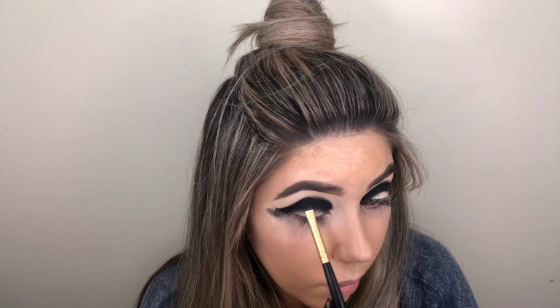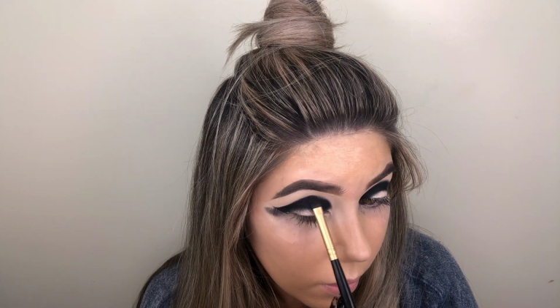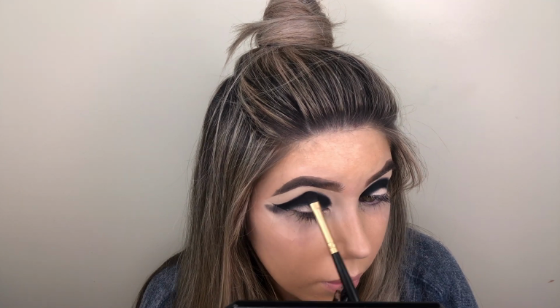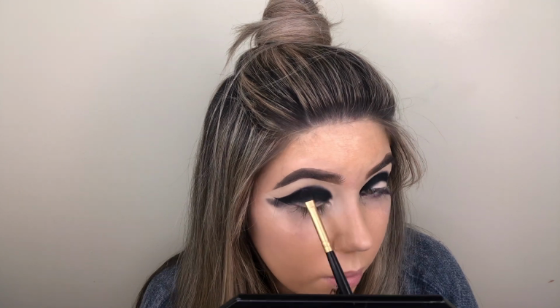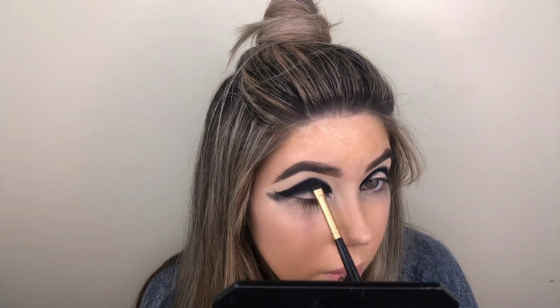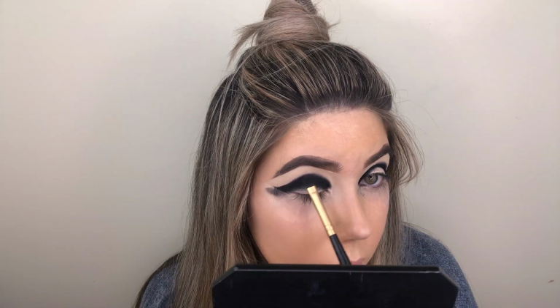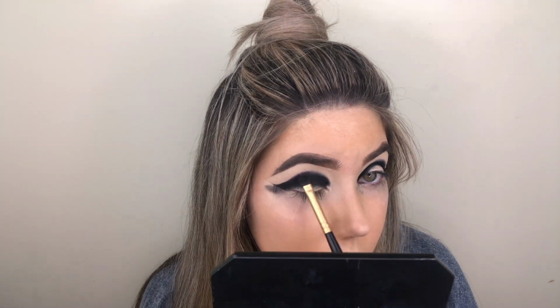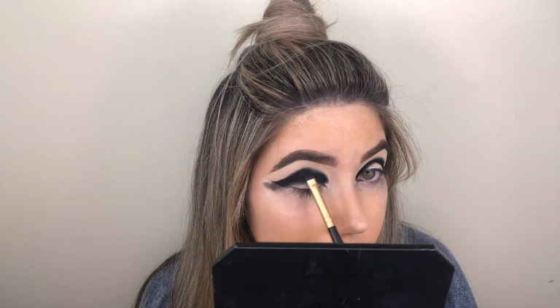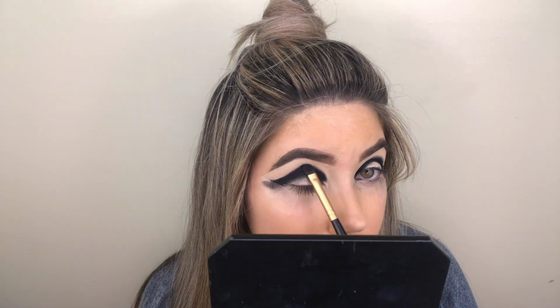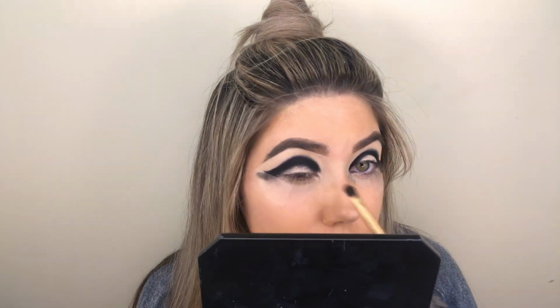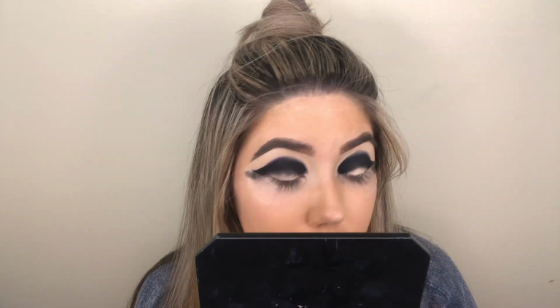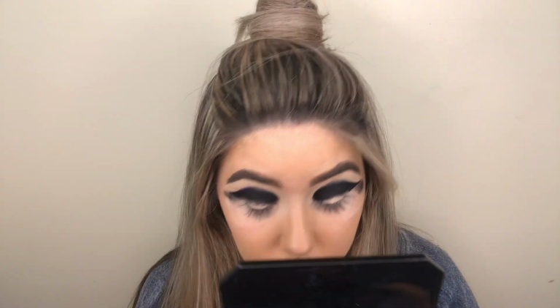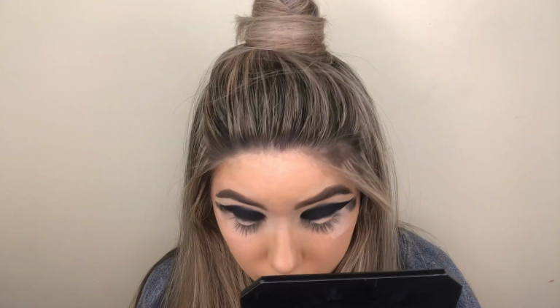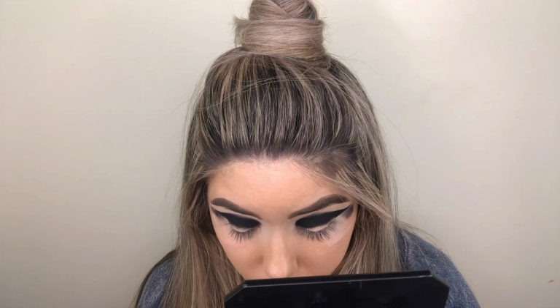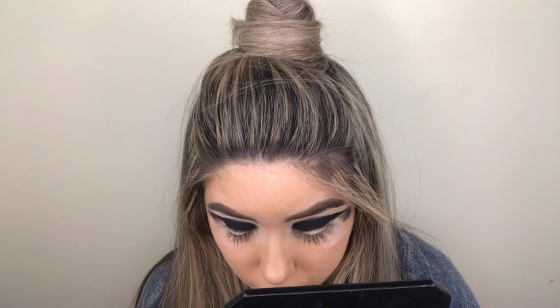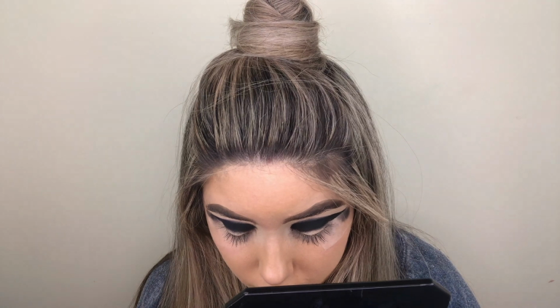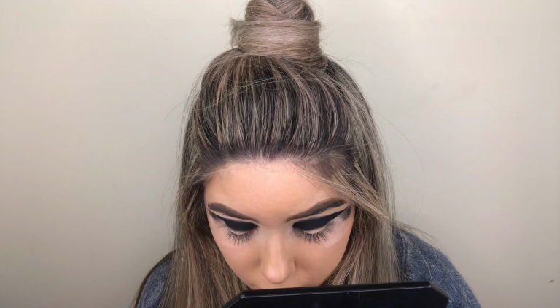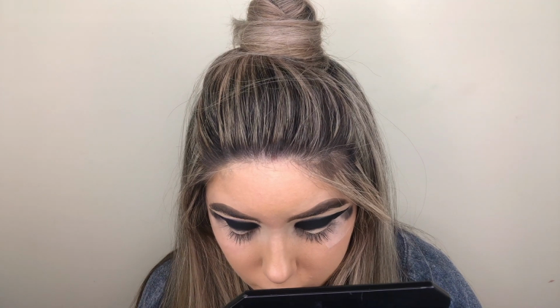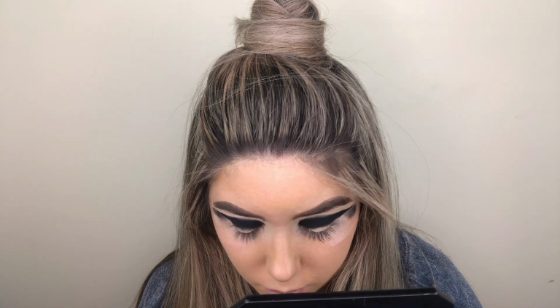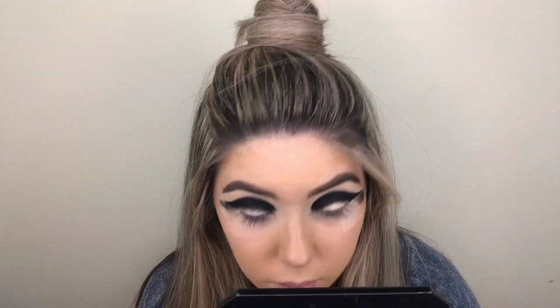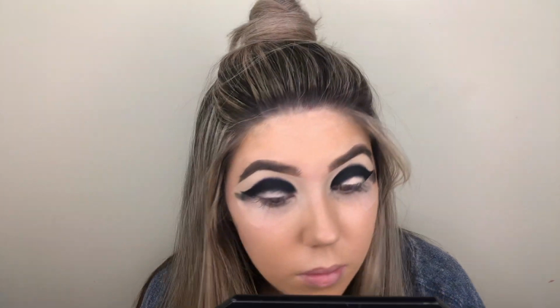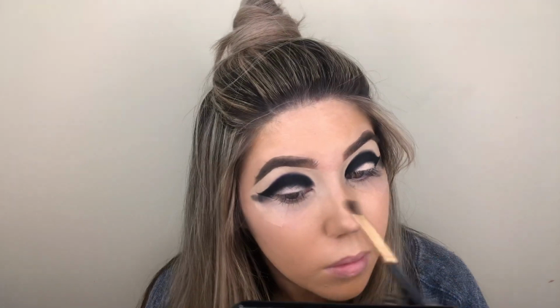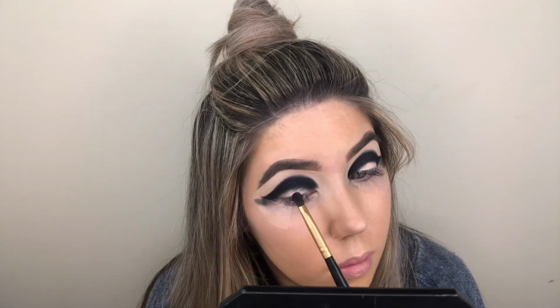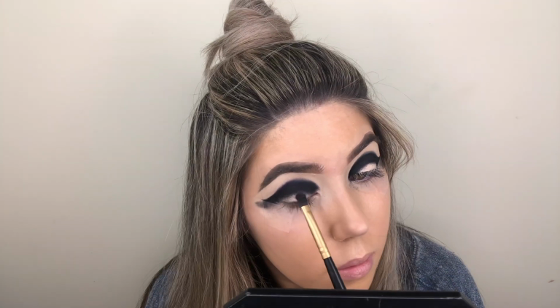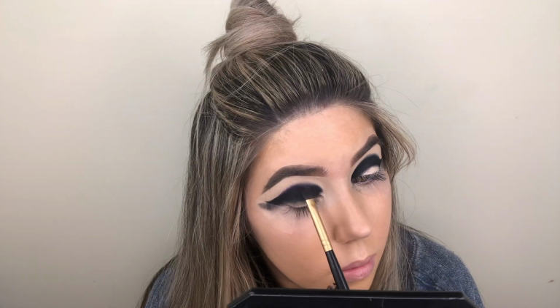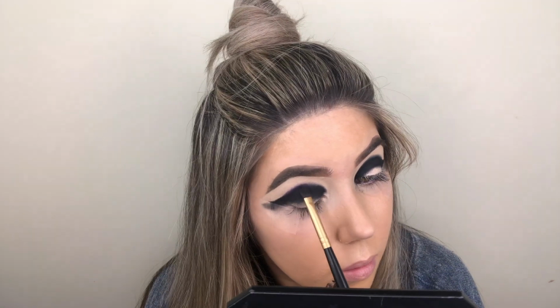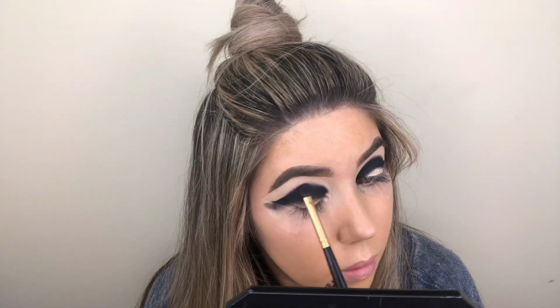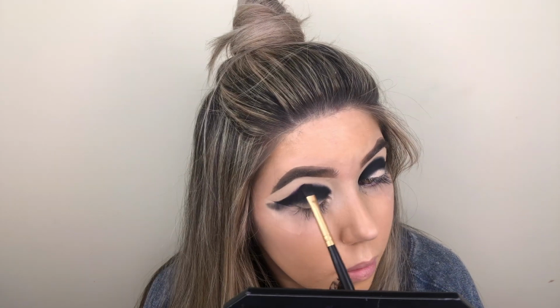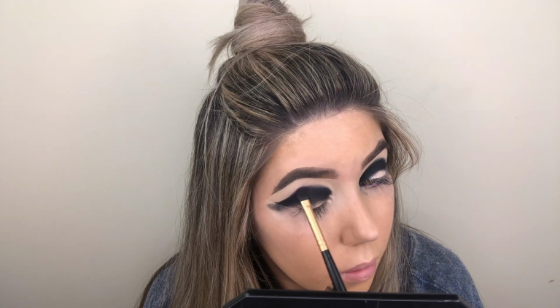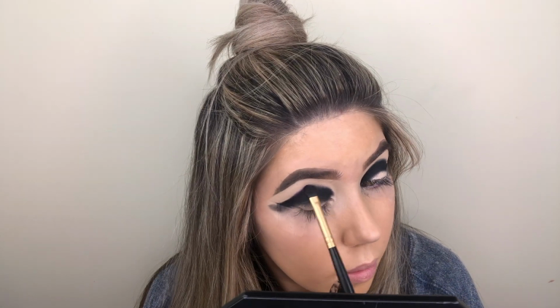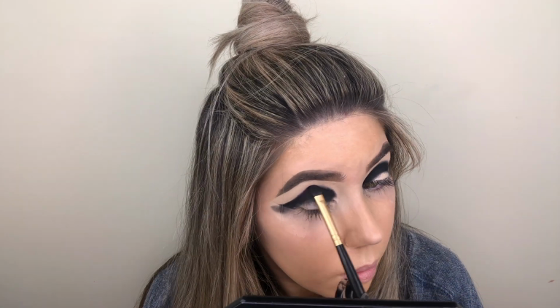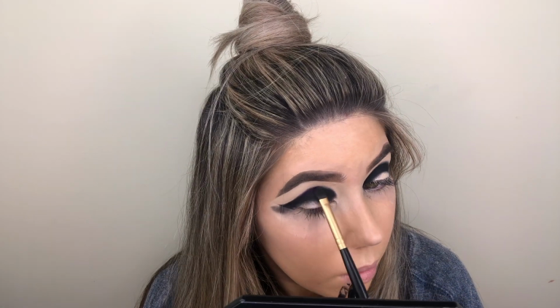Then I'm going to be going in with the shade Drama Queen with a Morphe small blending brush and blending that above the black shade.